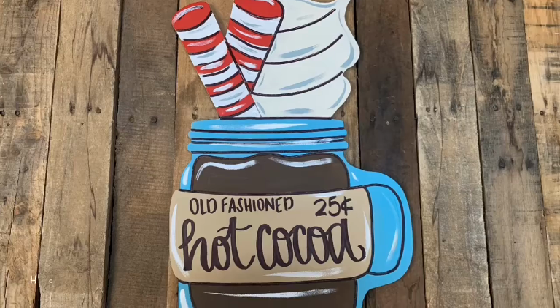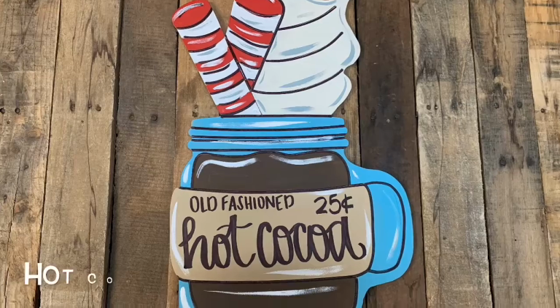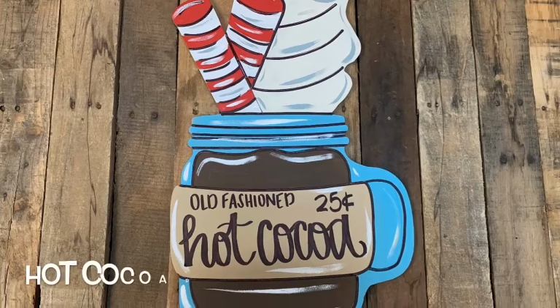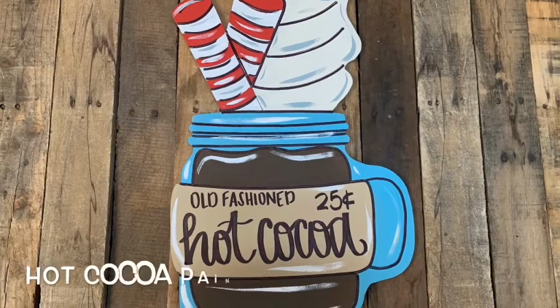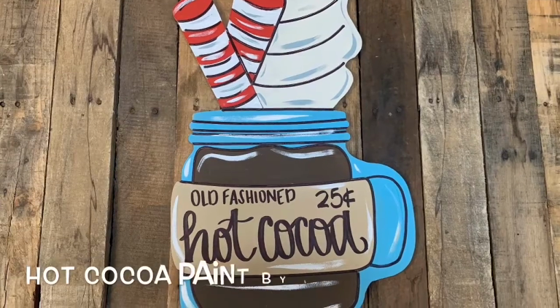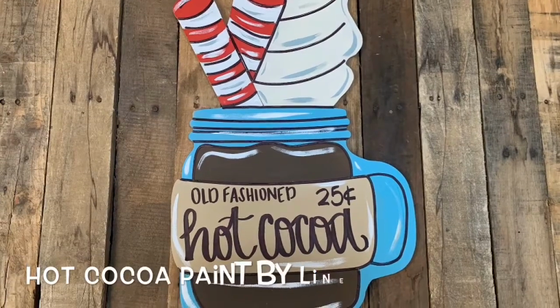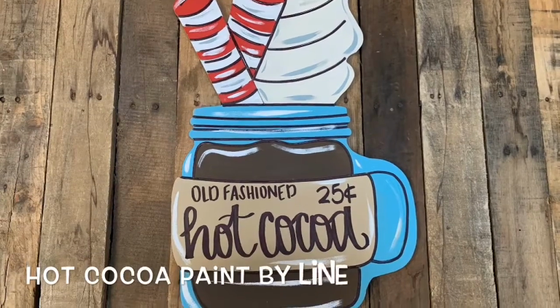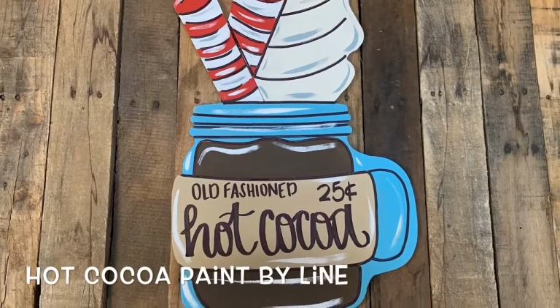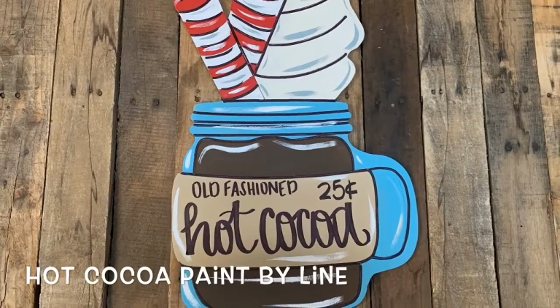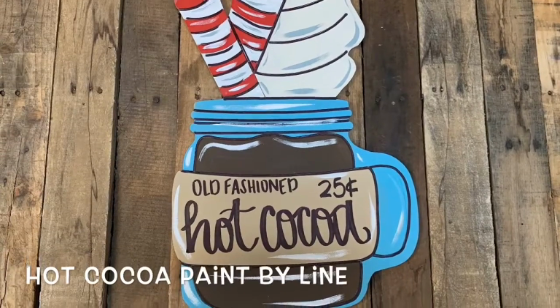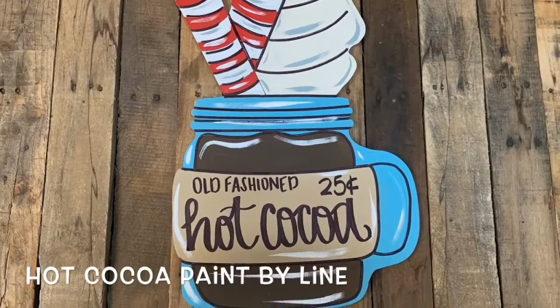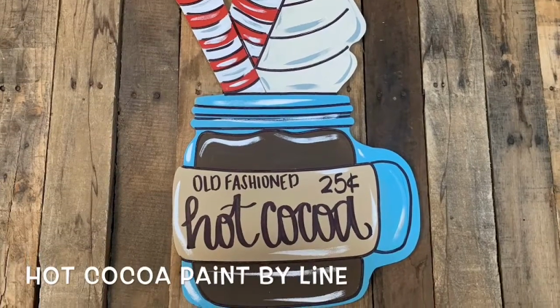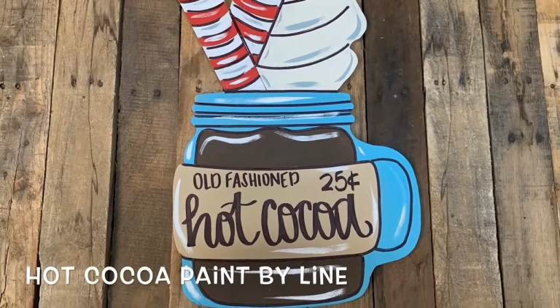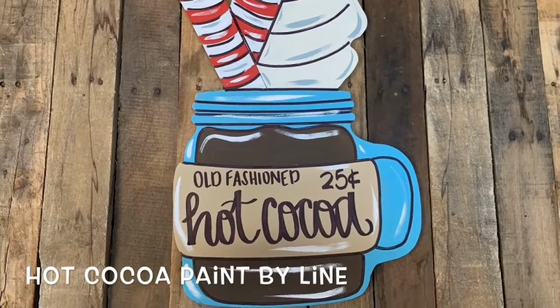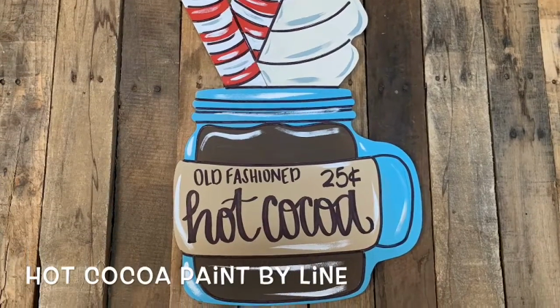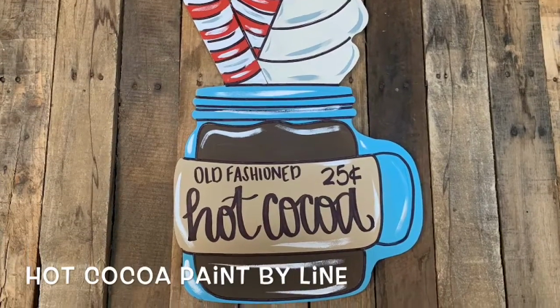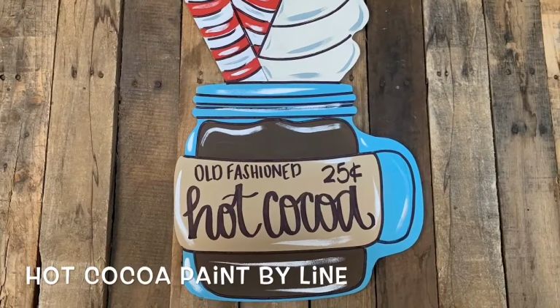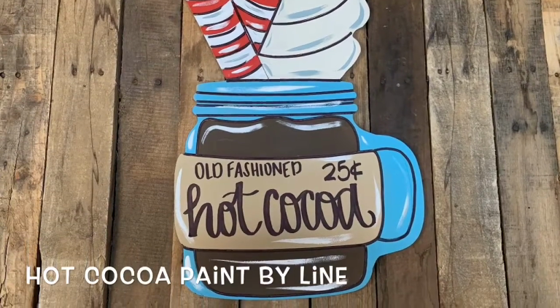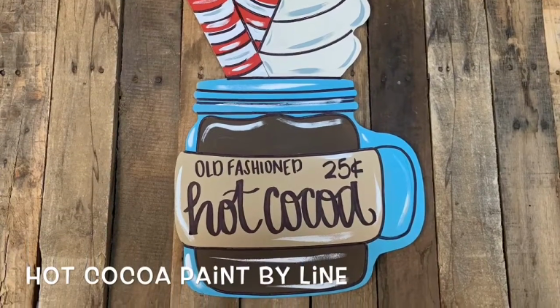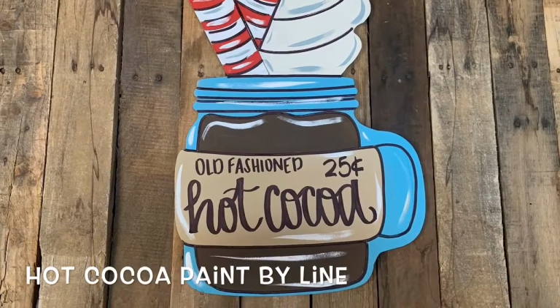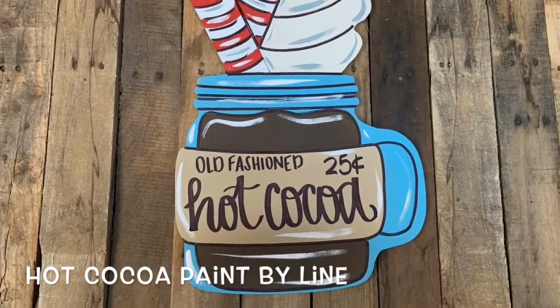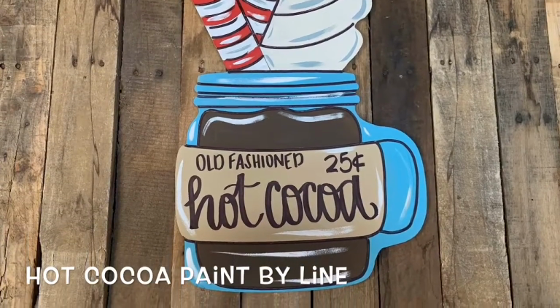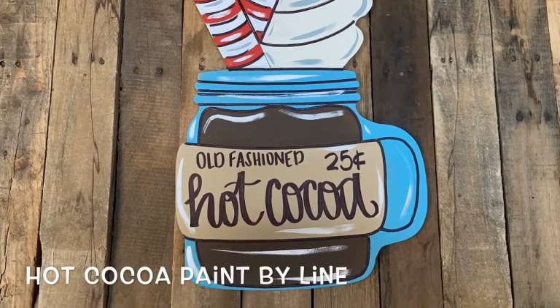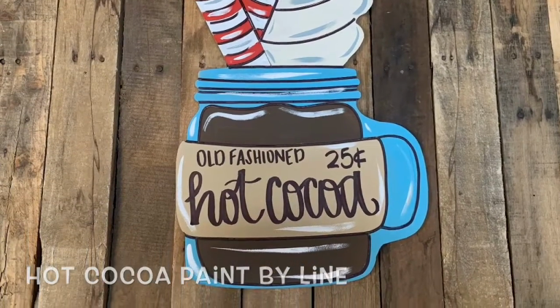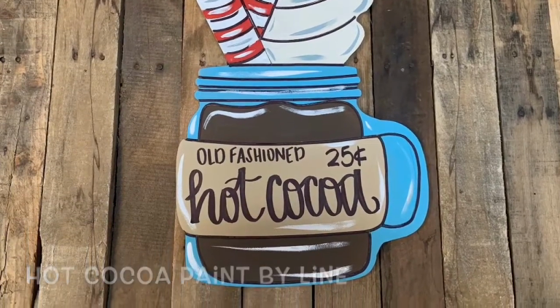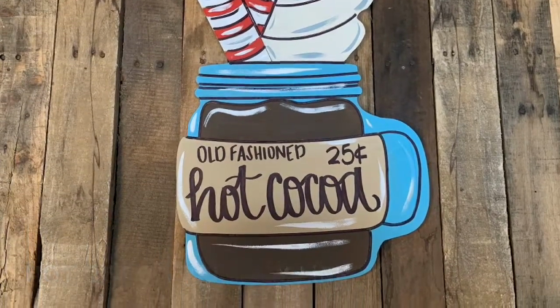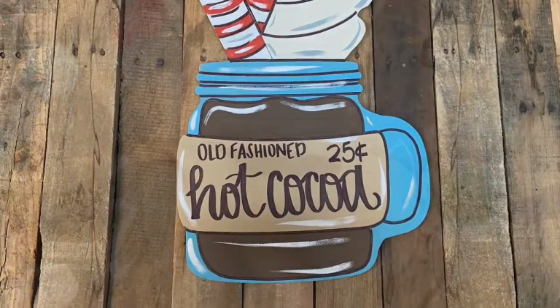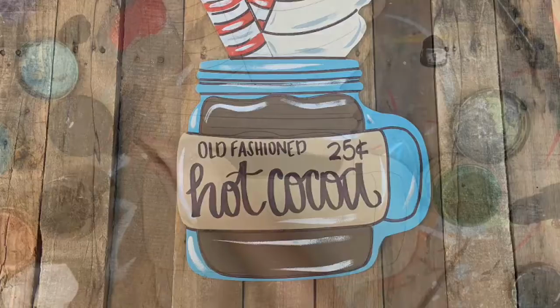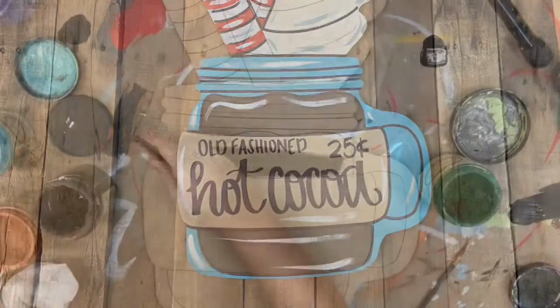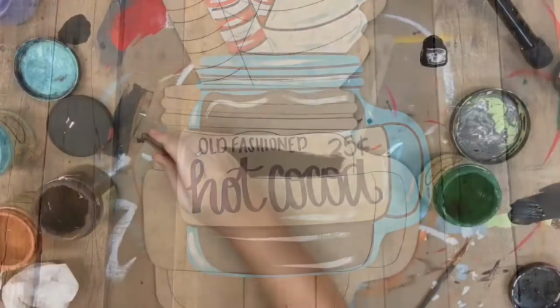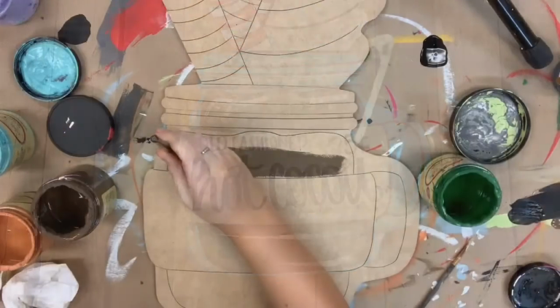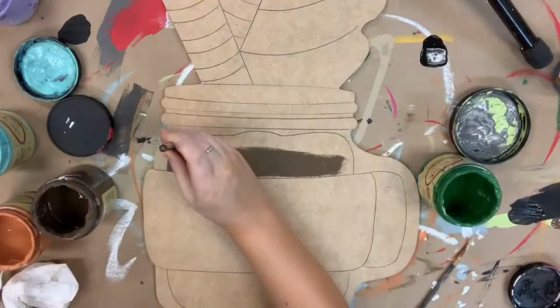Hey everyone, it's Scarlet at Buildacross, and today I'm going to show you how to paint this hot chocolate paint by line.